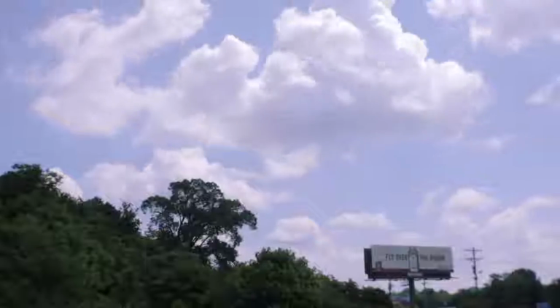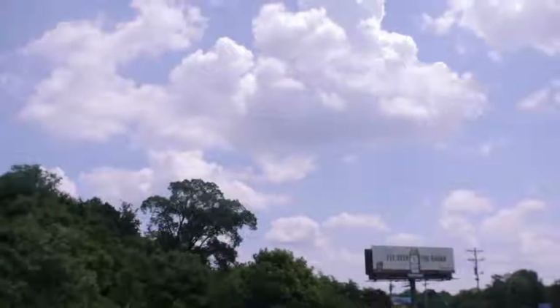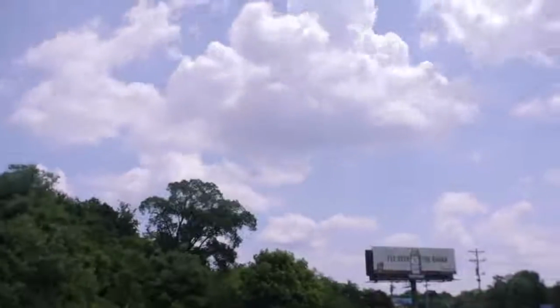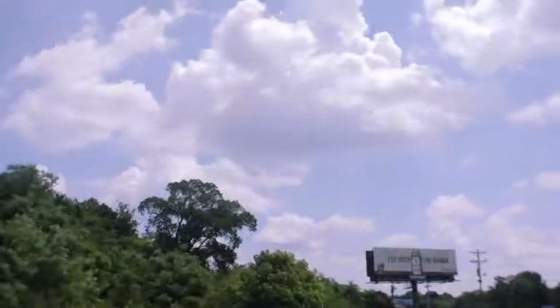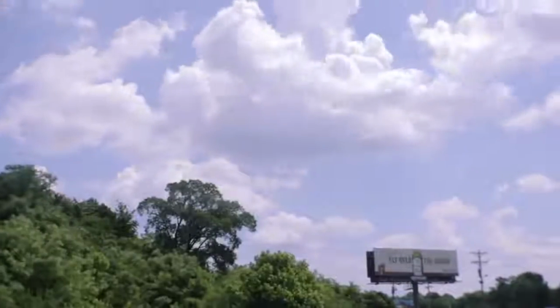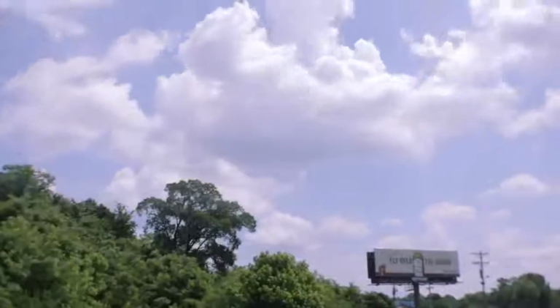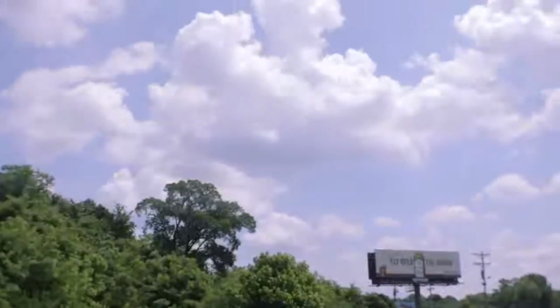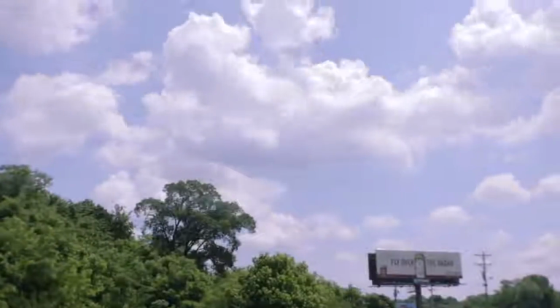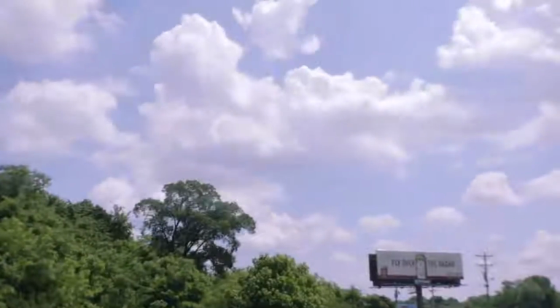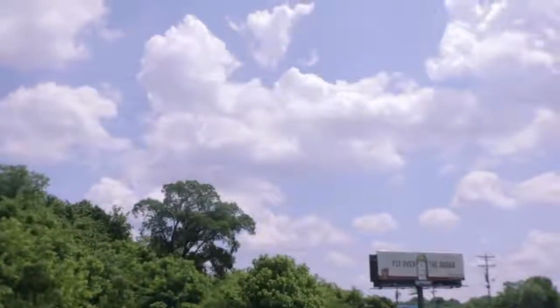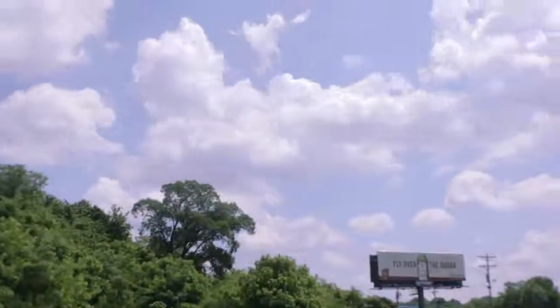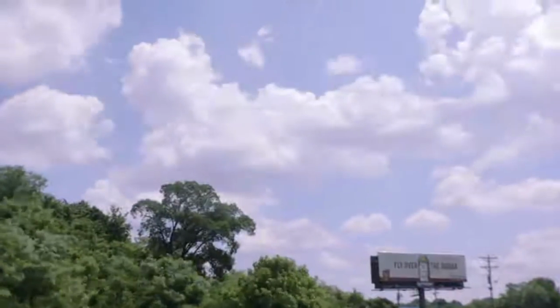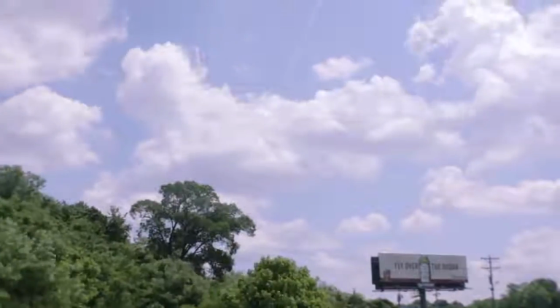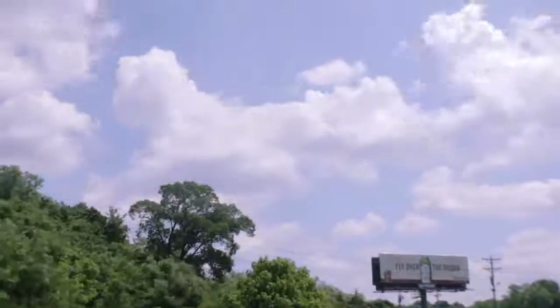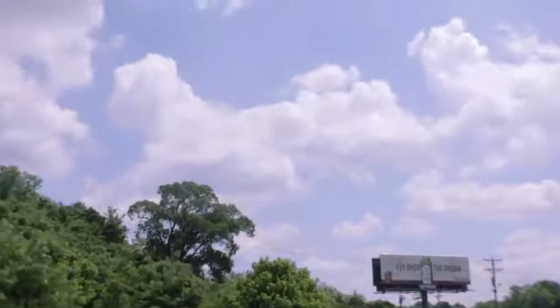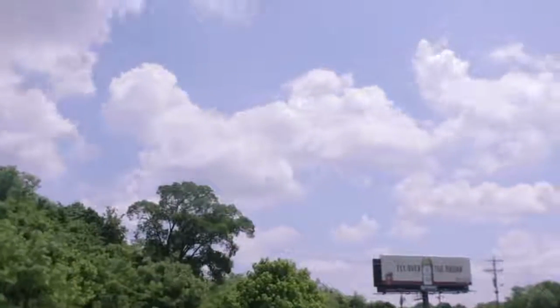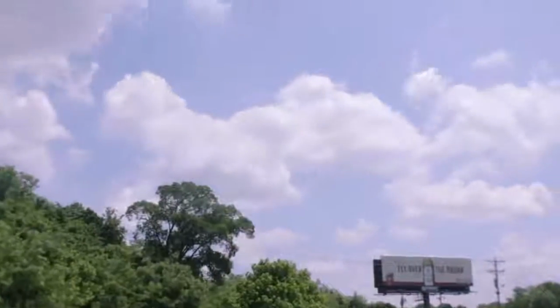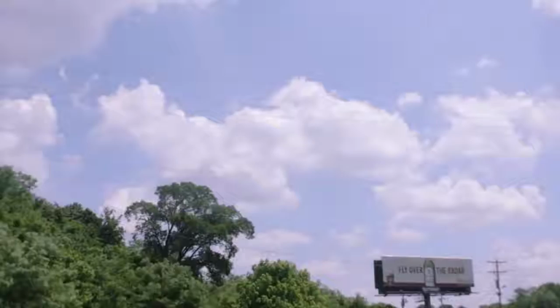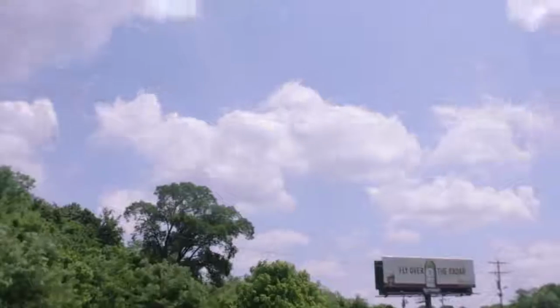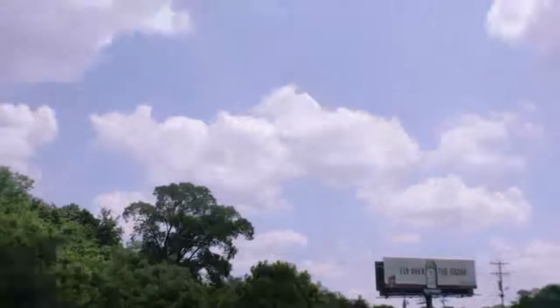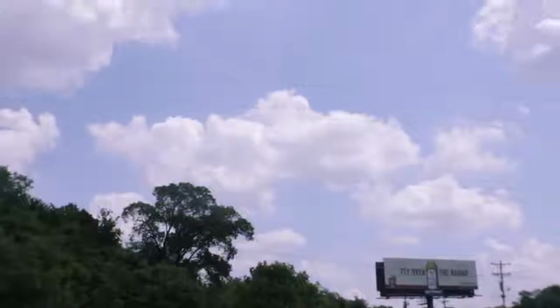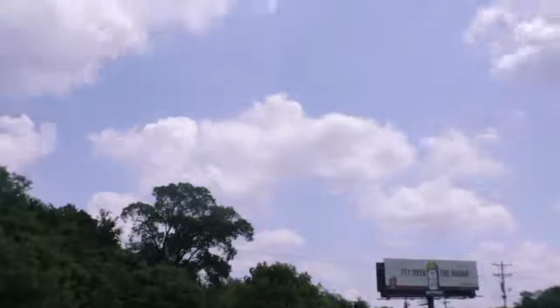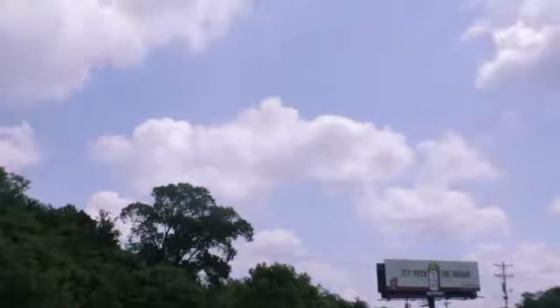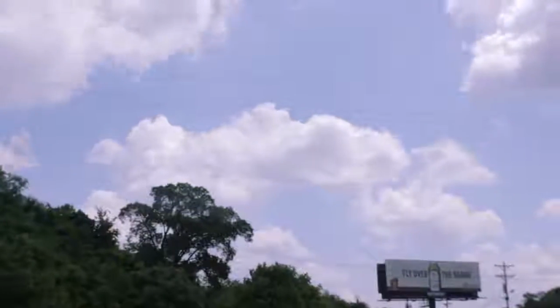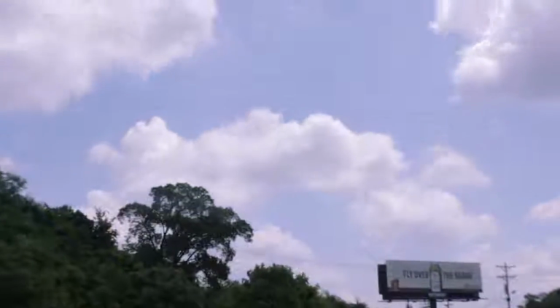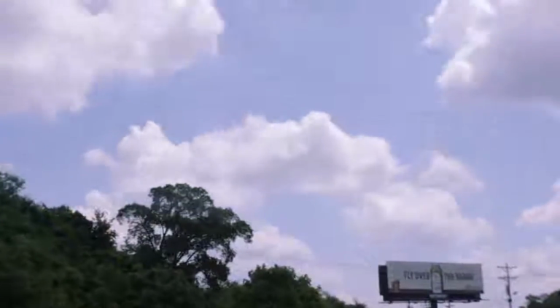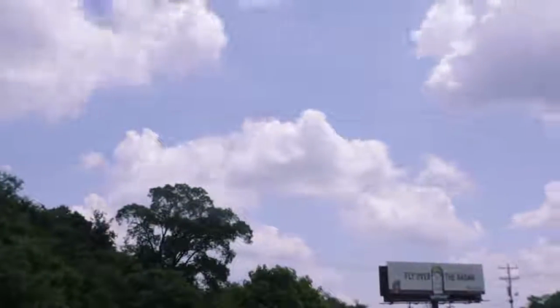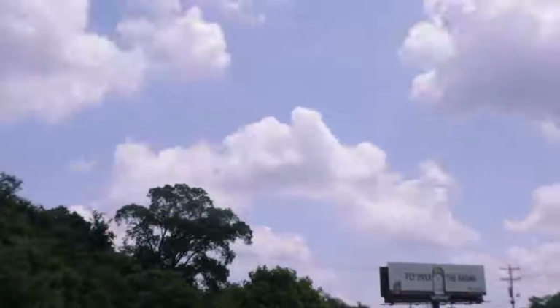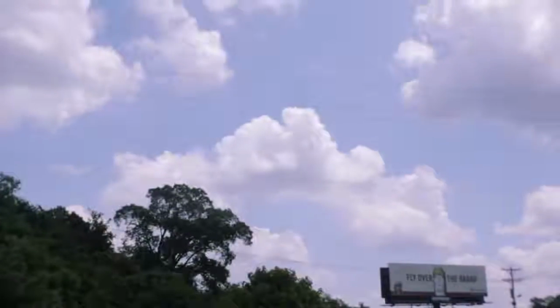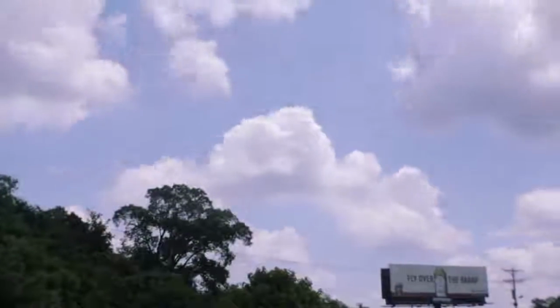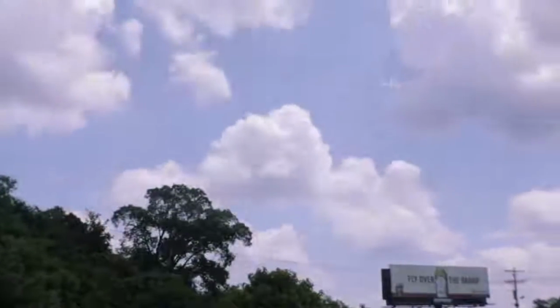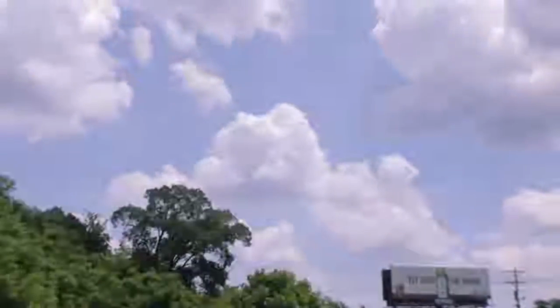Also on this camera we have a built-in time-lapse feature. This camera can record up to a 4K time-lapse built right in.